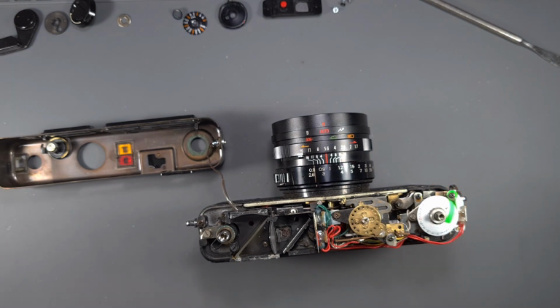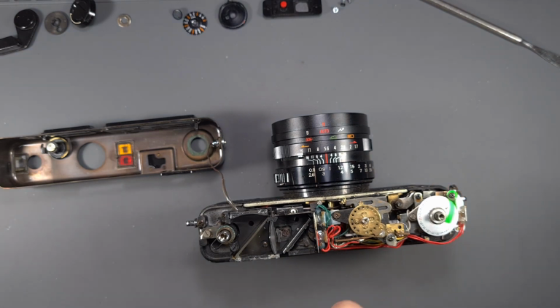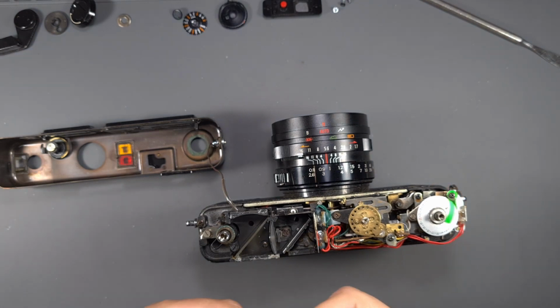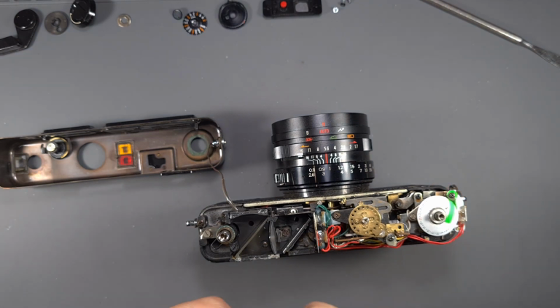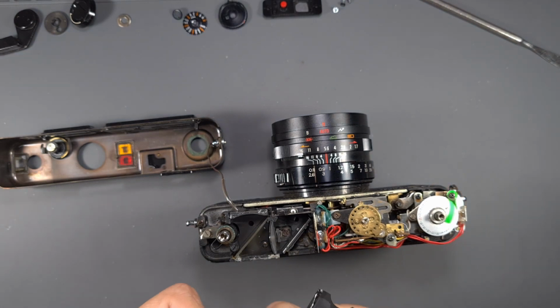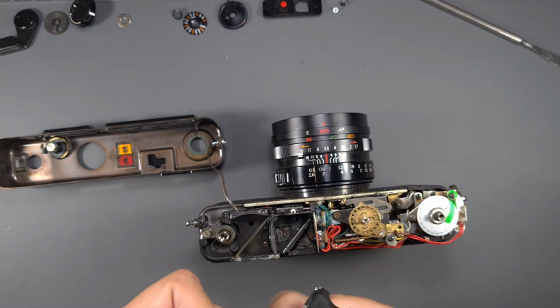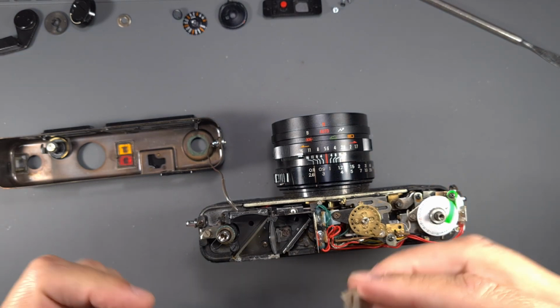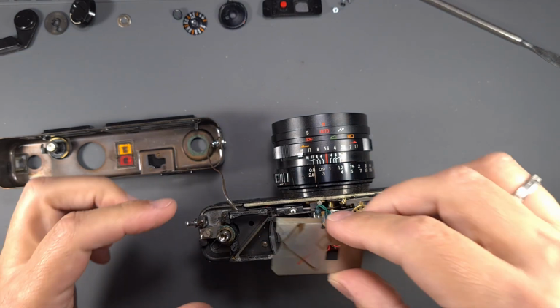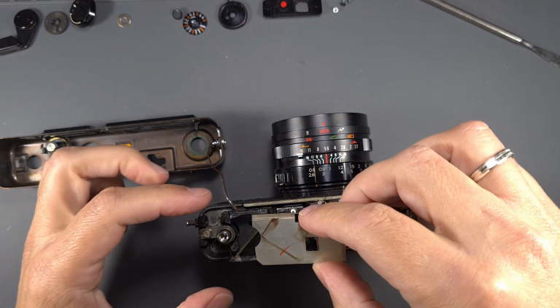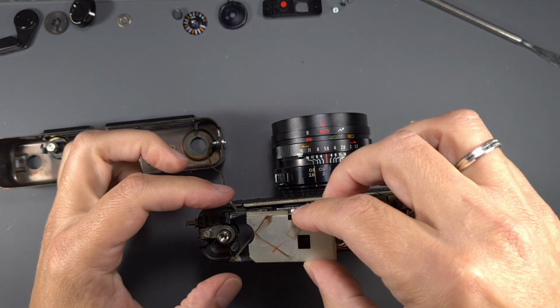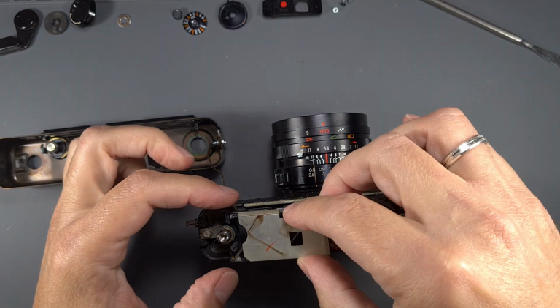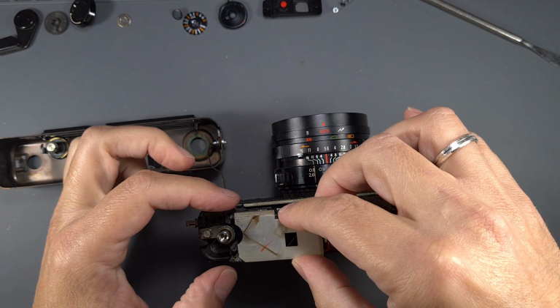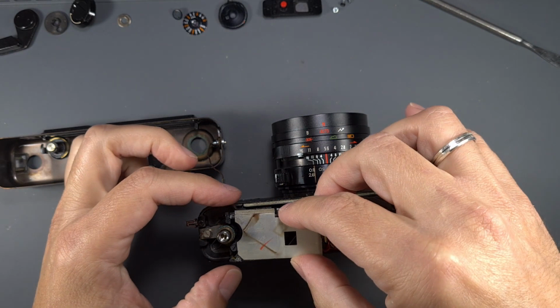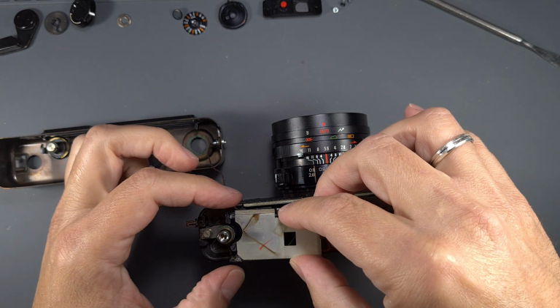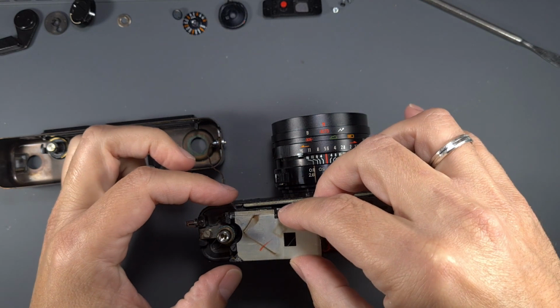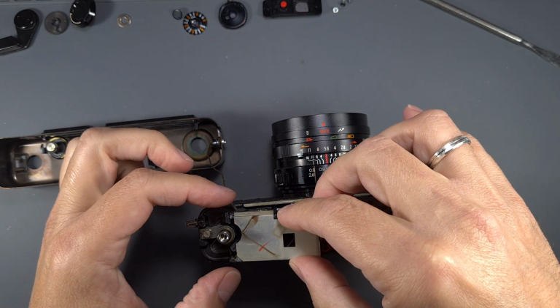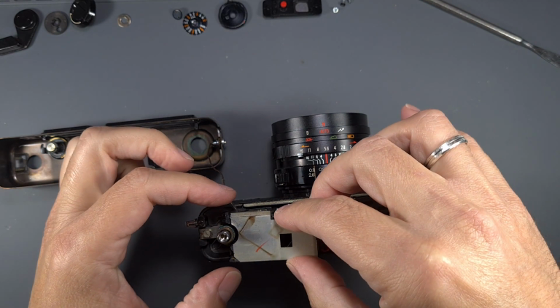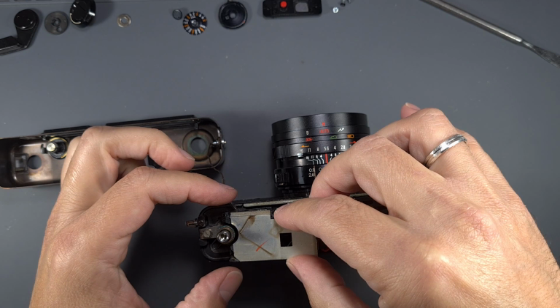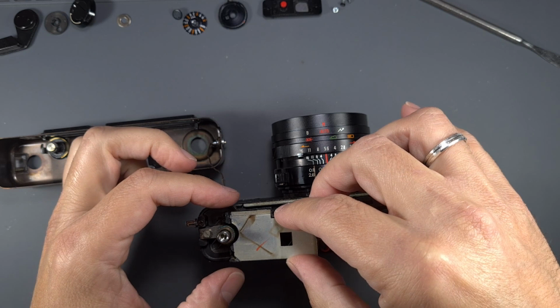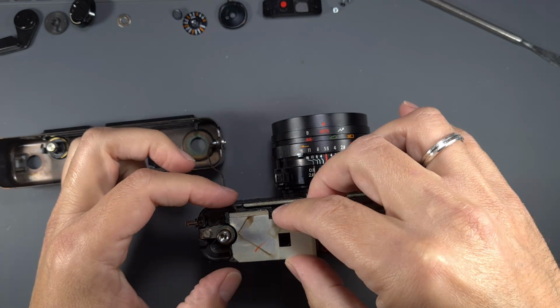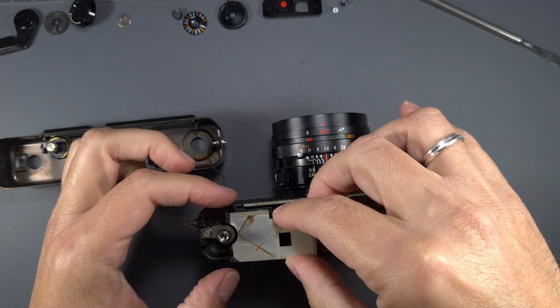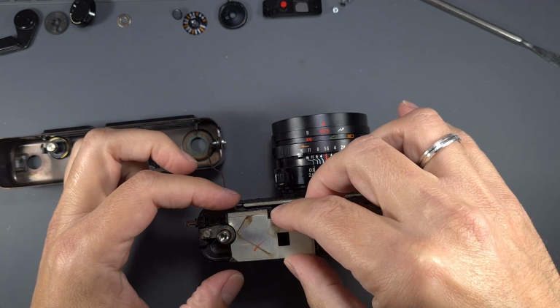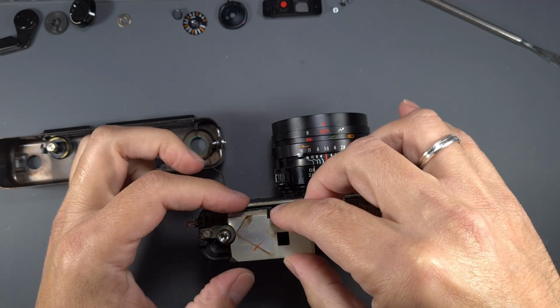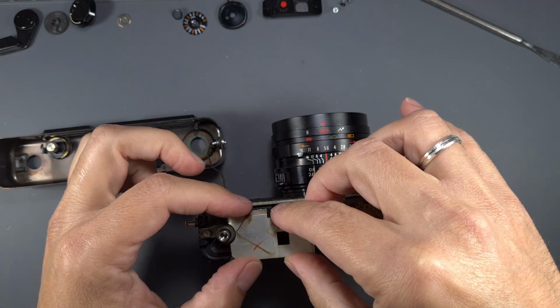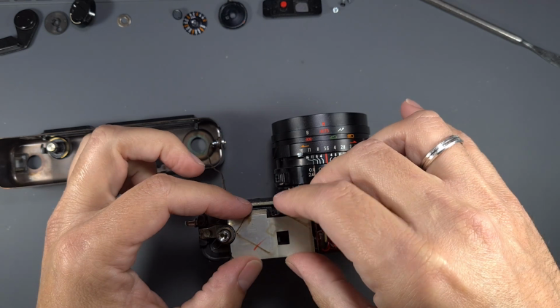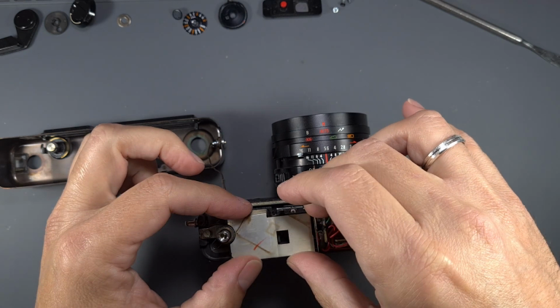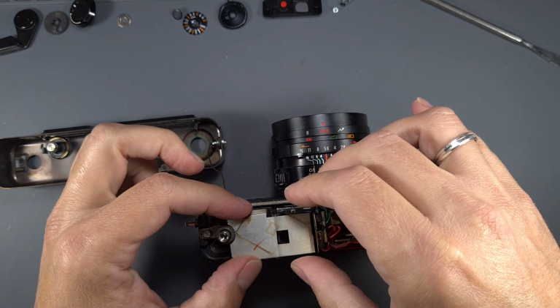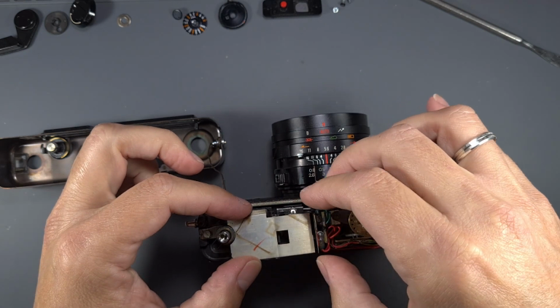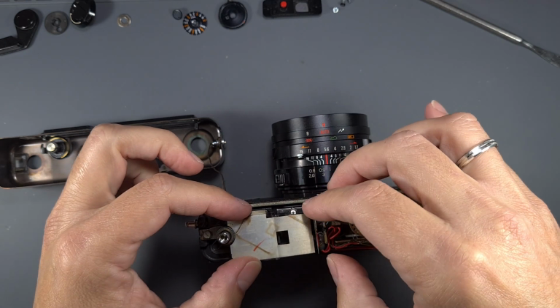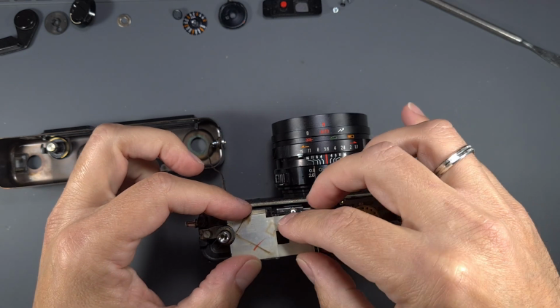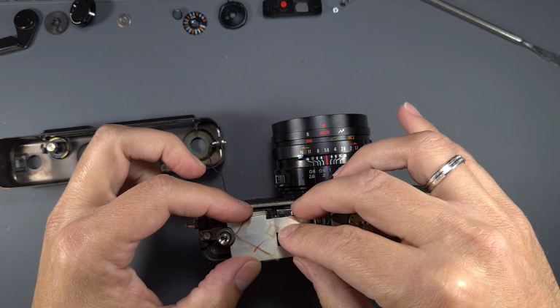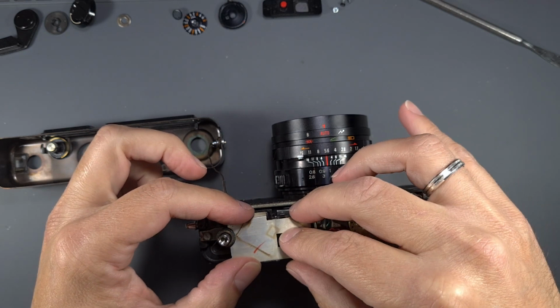Now, let's glue back the rangefinder cover and reassemble the camera. For that, use the same procedure but in reverse order.